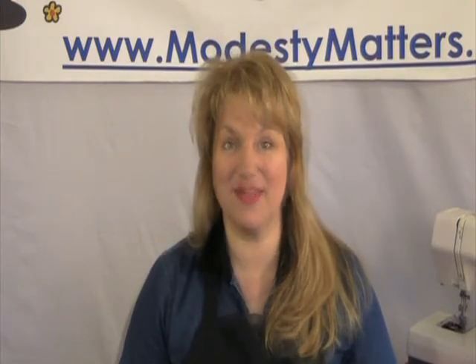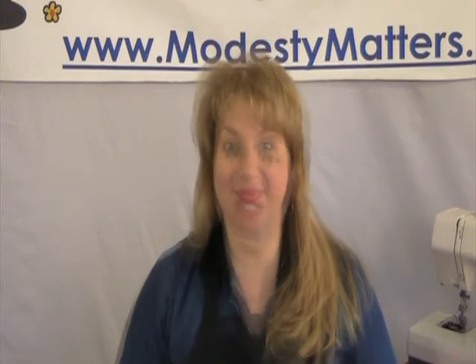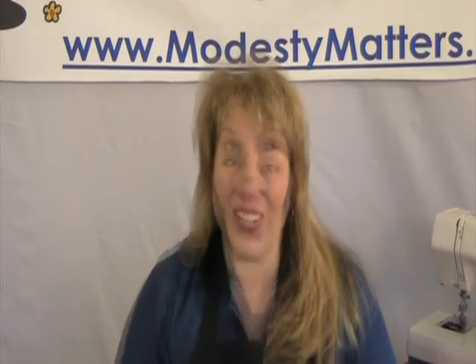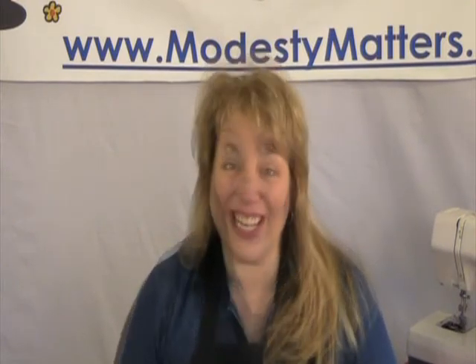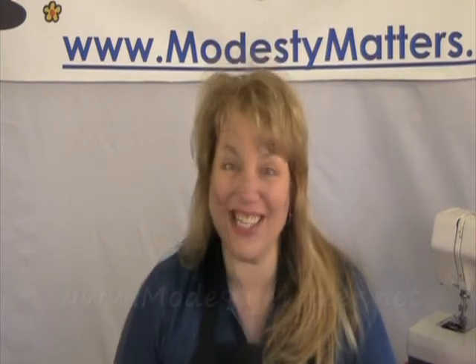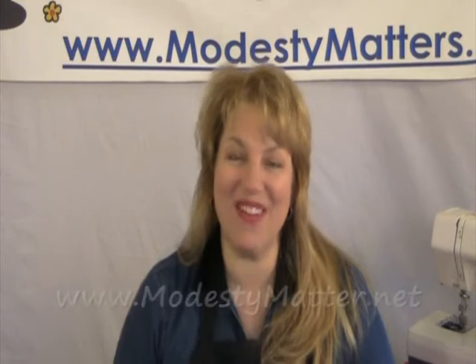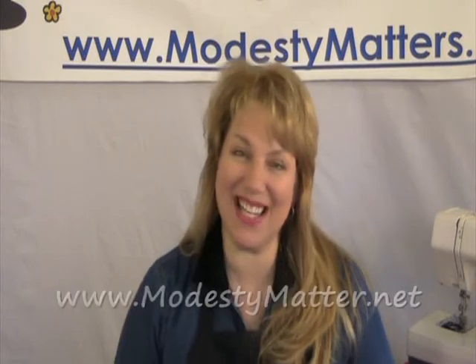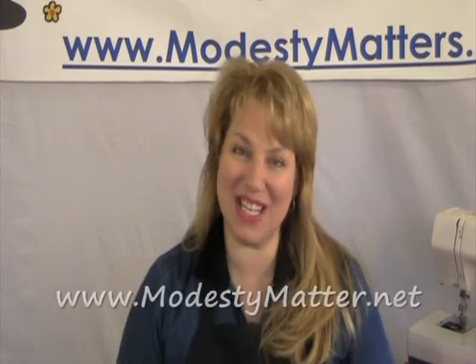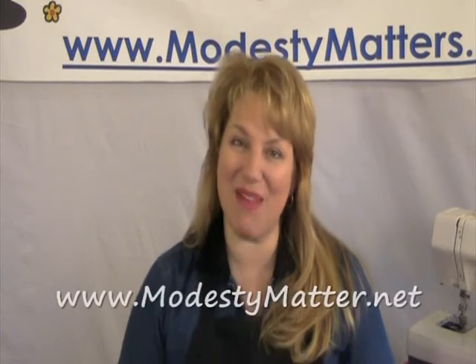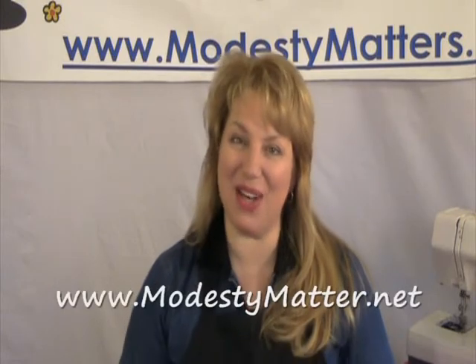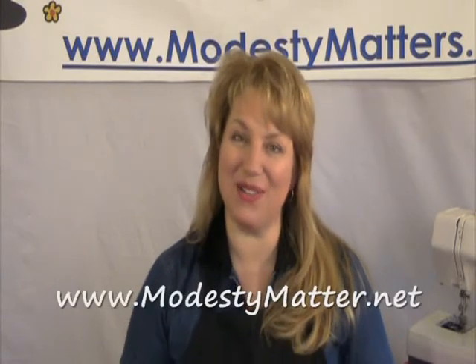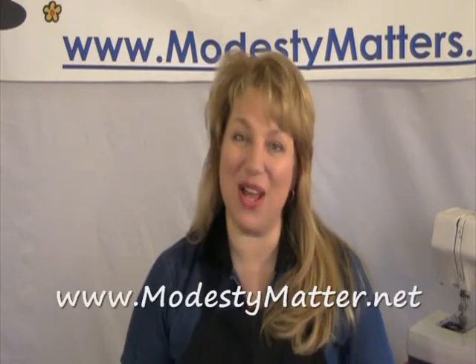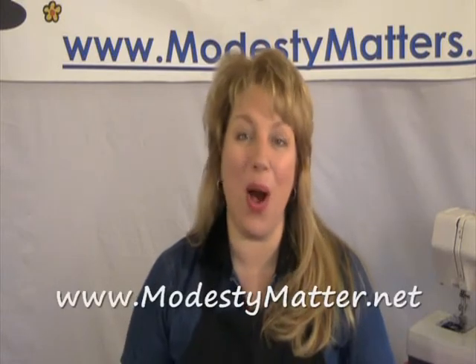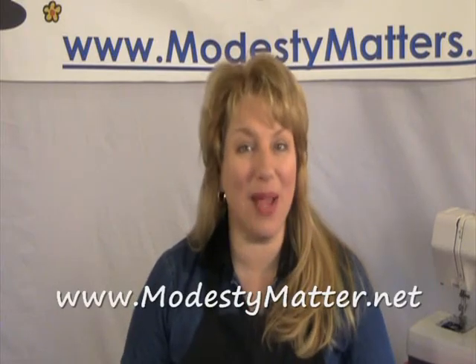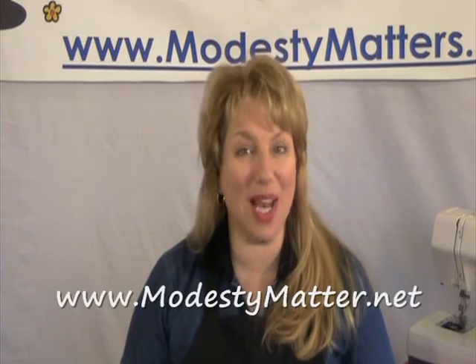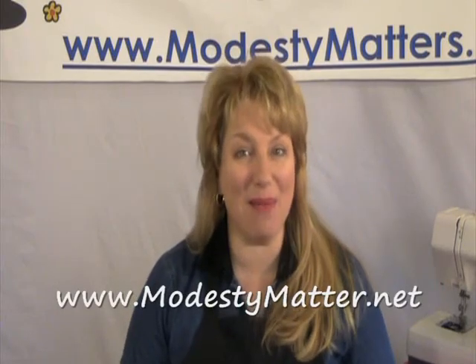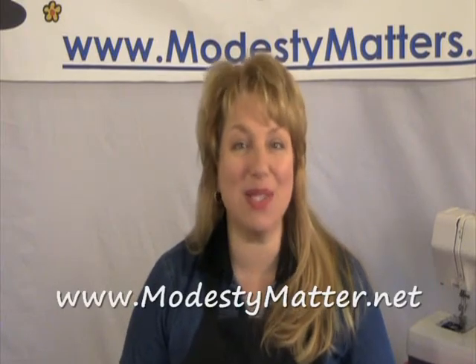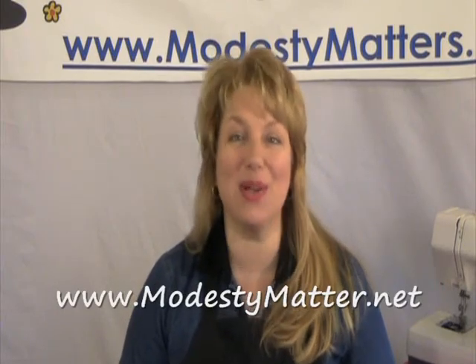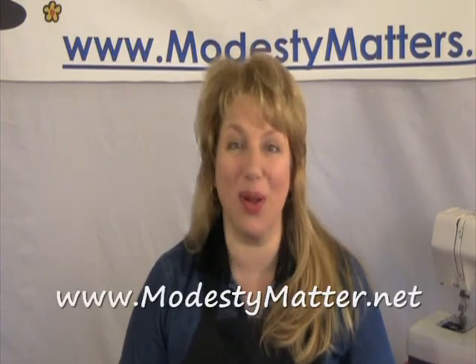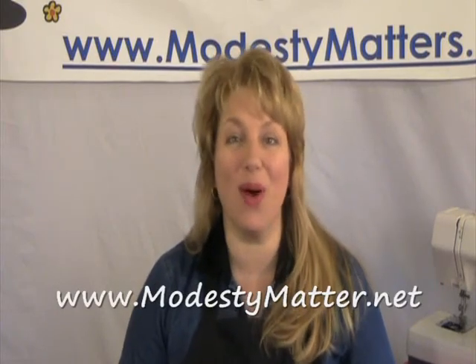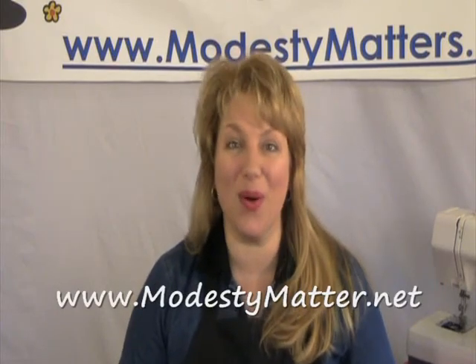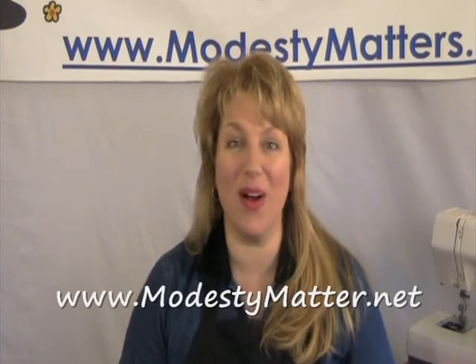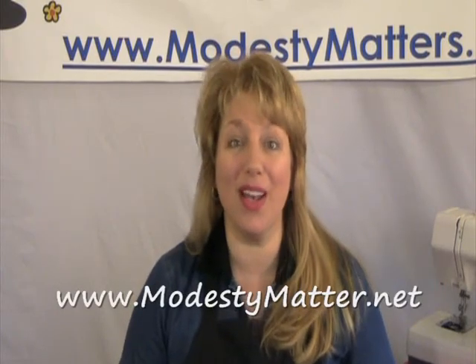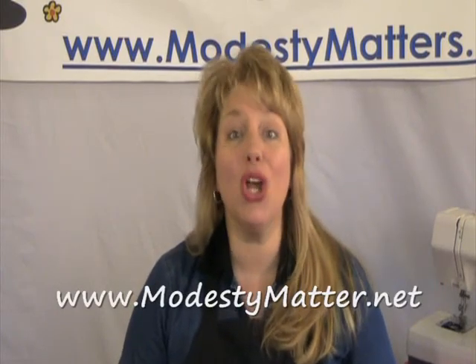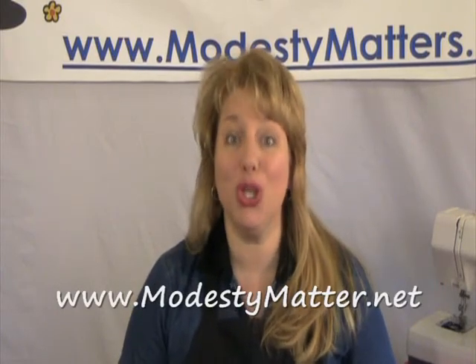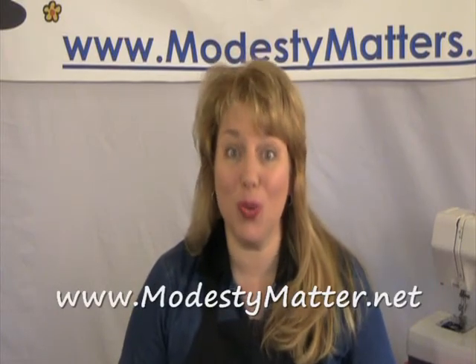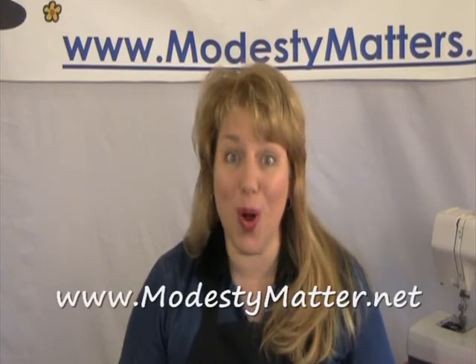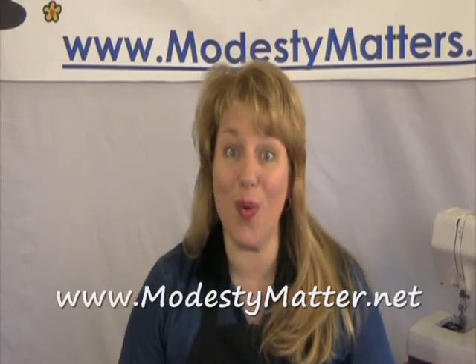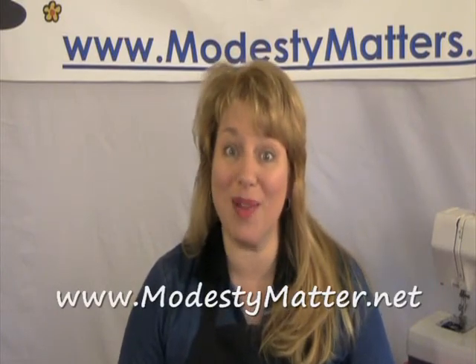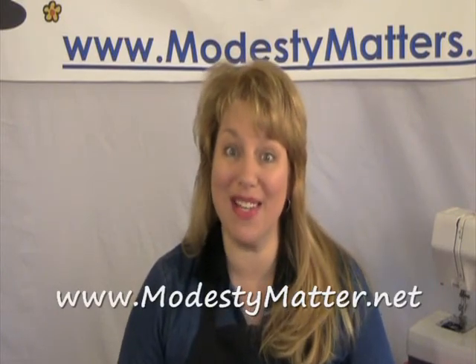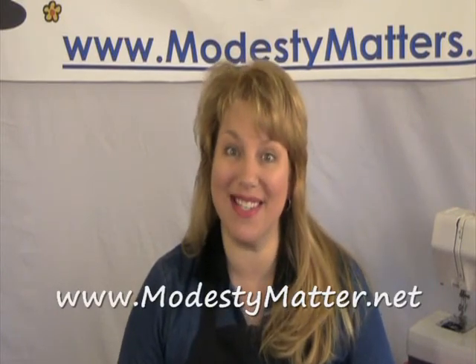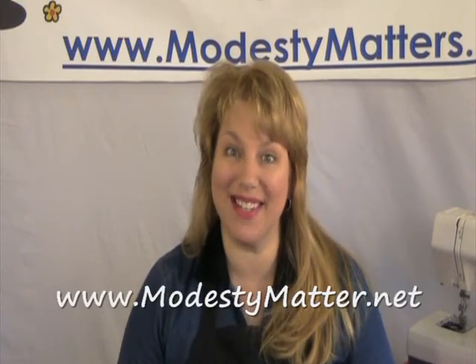So join us — Modesty Matters Home Economics Sewing 101. You won't want to miss it.